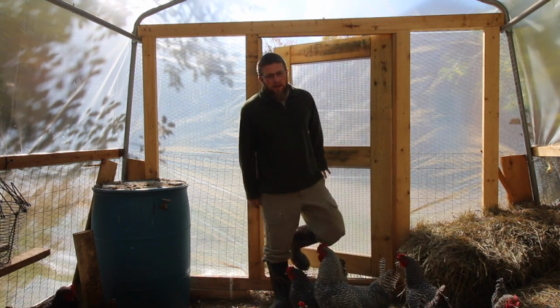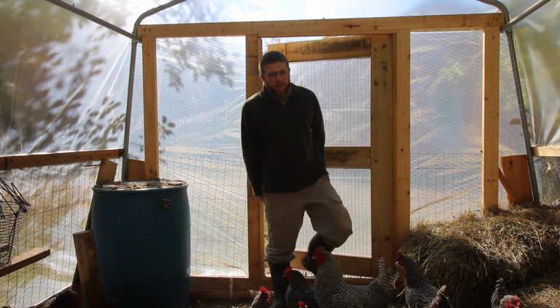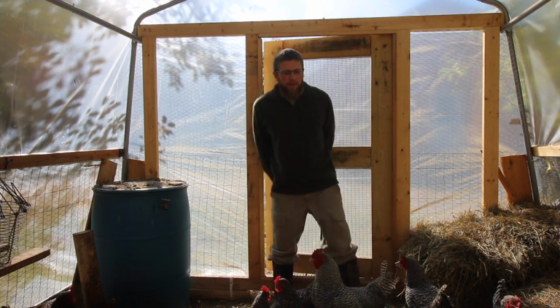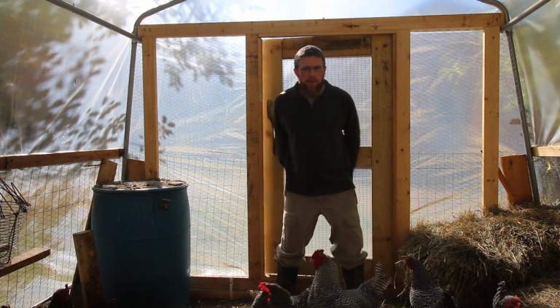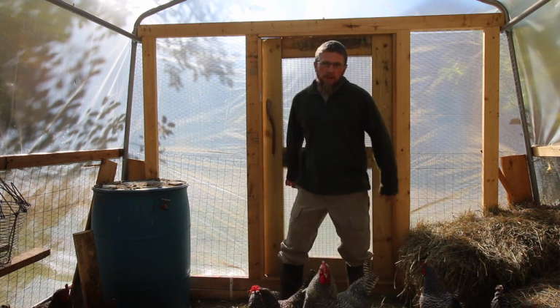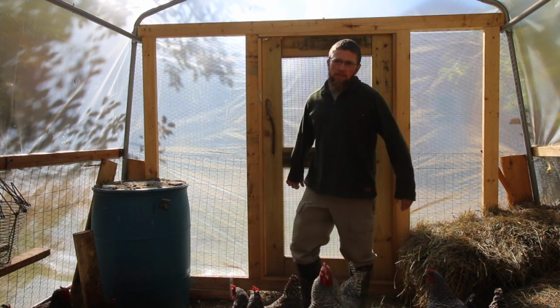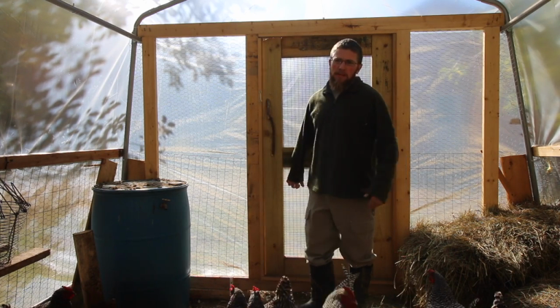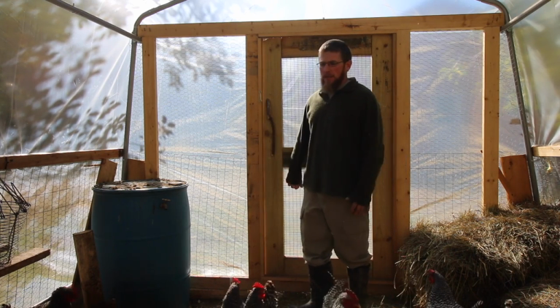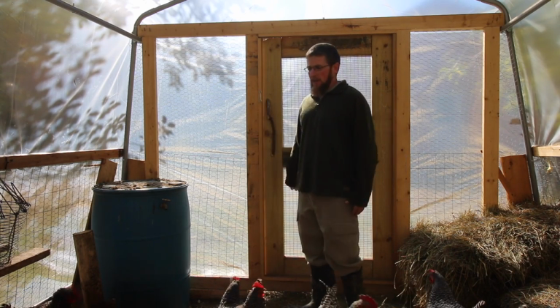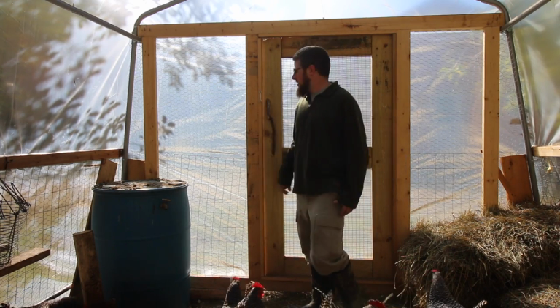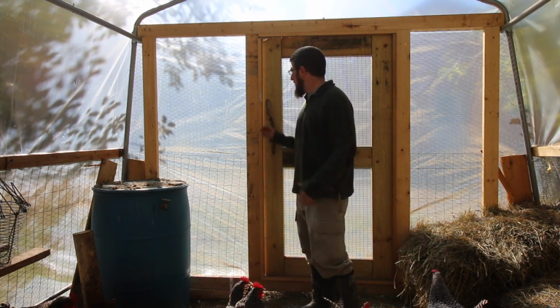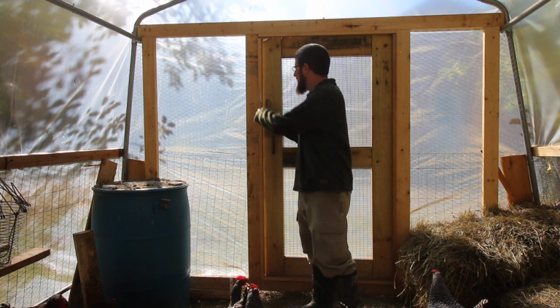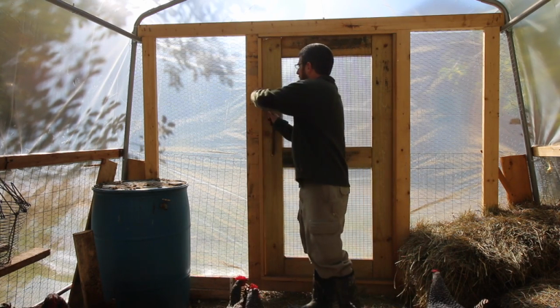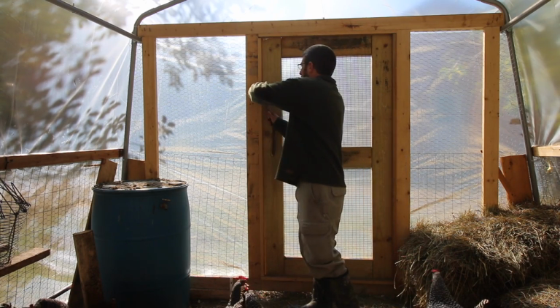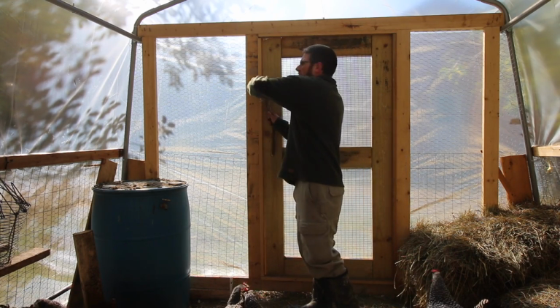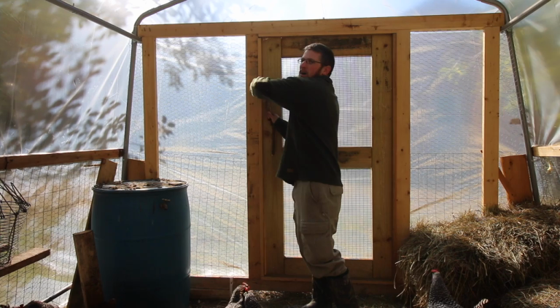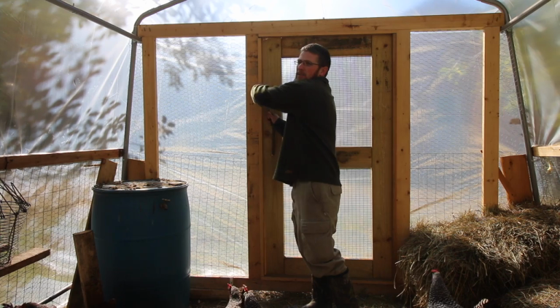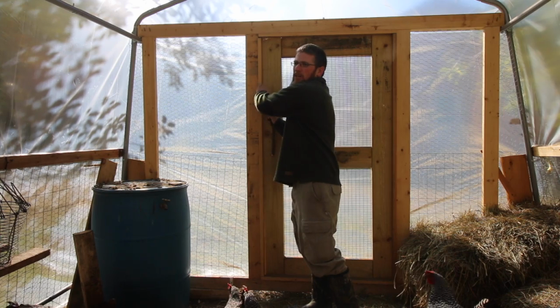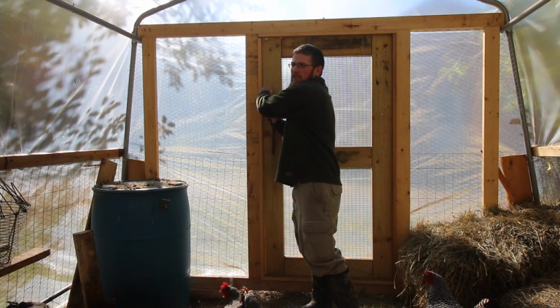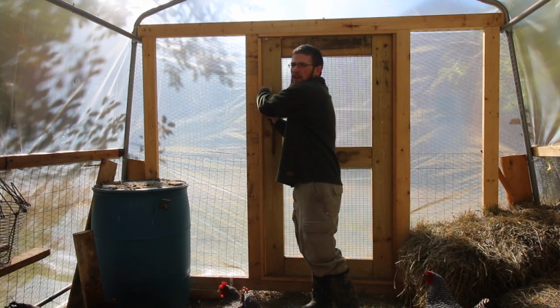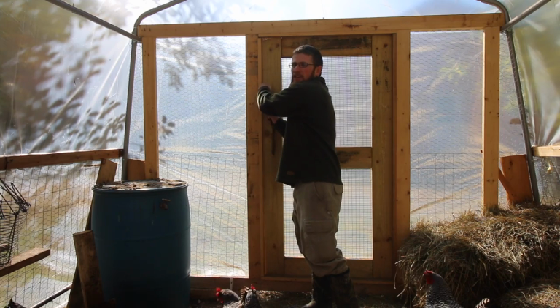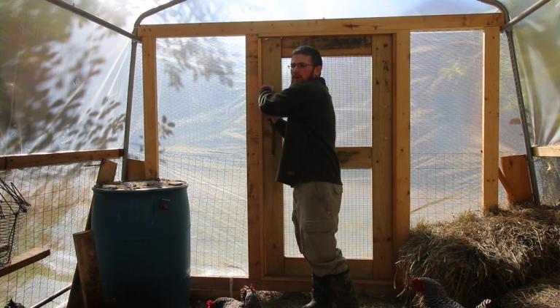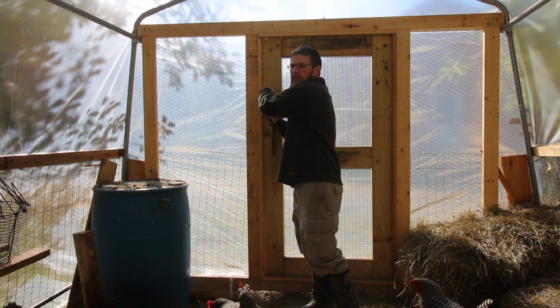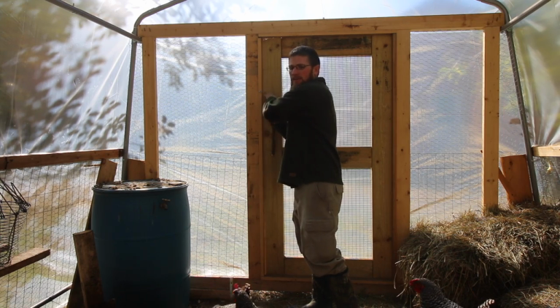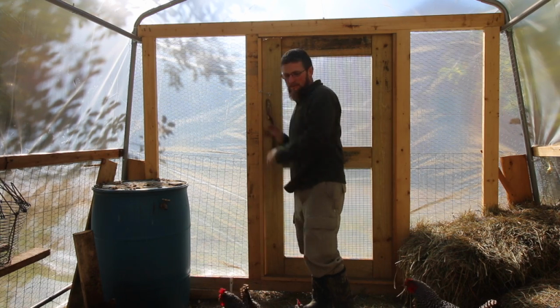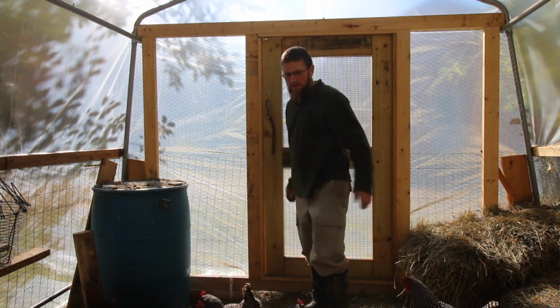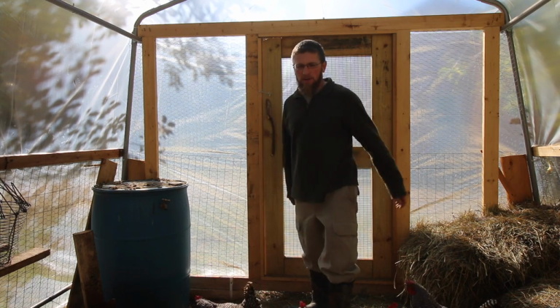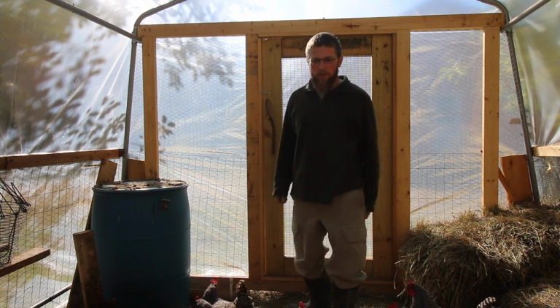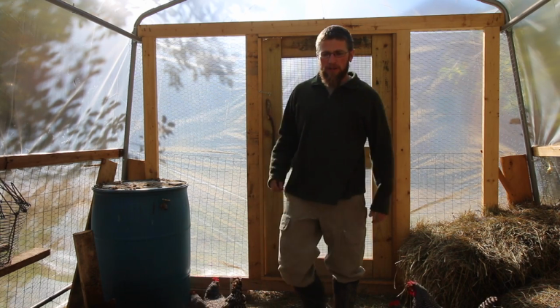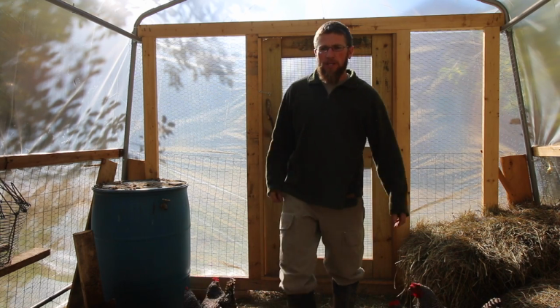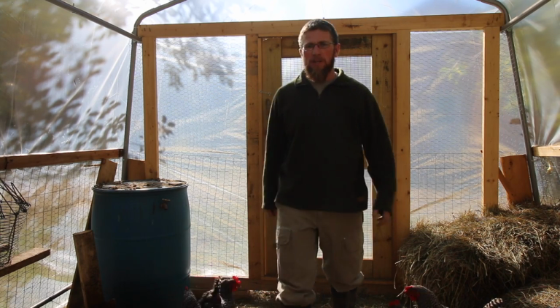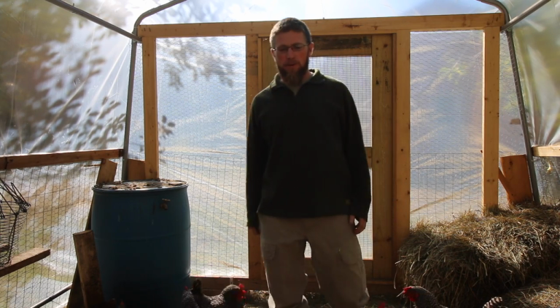I thought we'd do a little update today on the chickens and how they're doing in their new winter chicken coop.